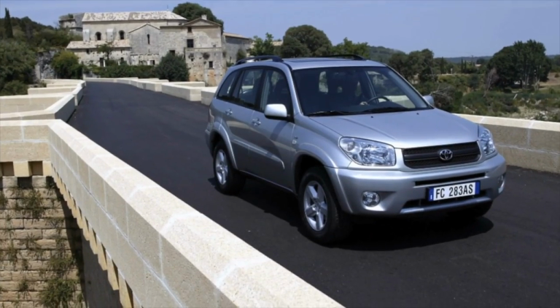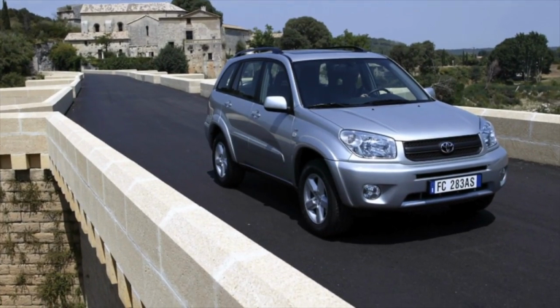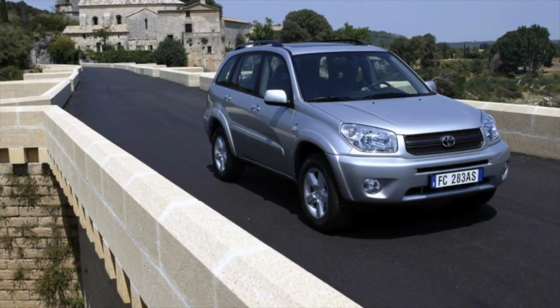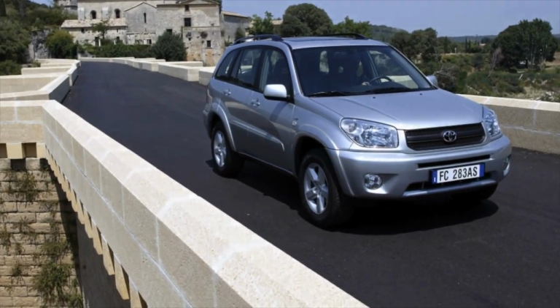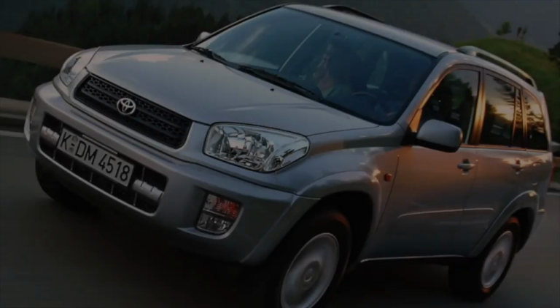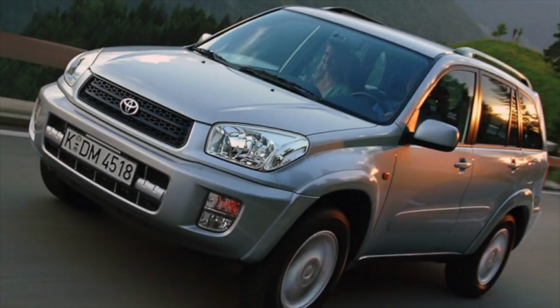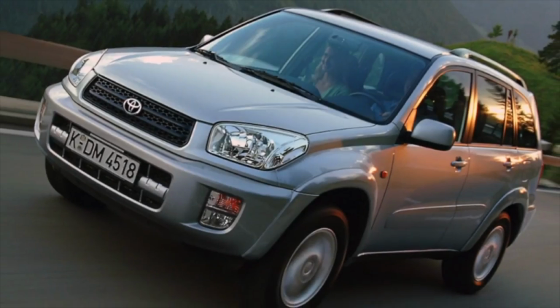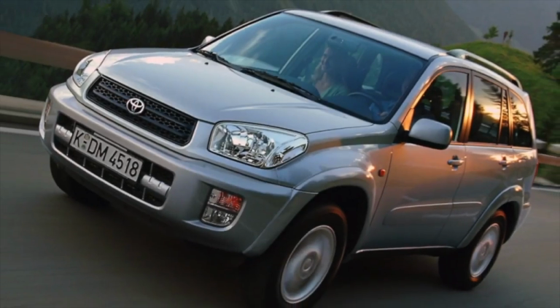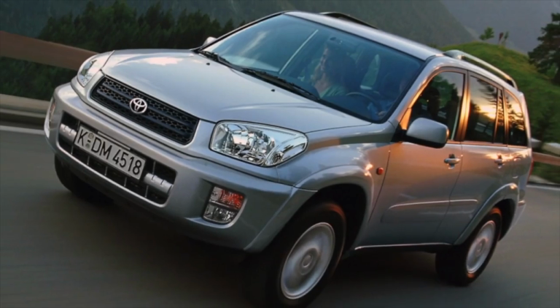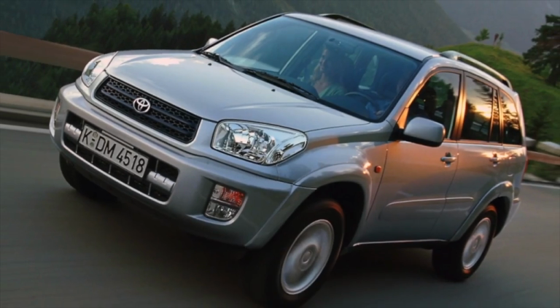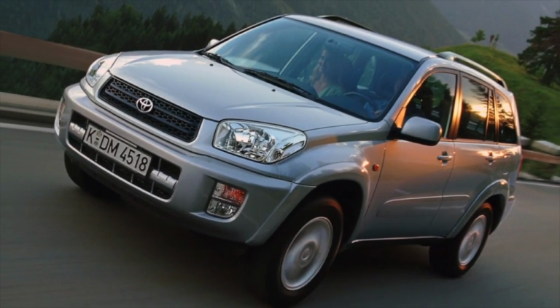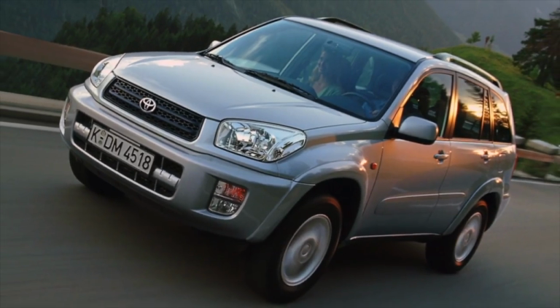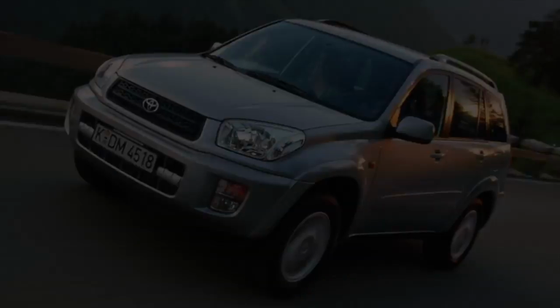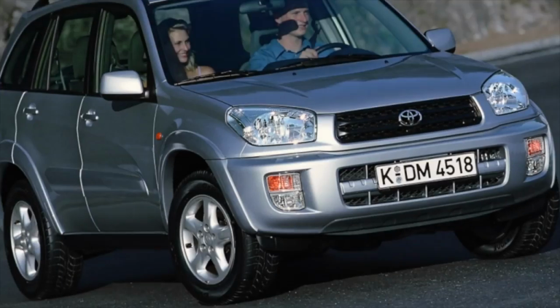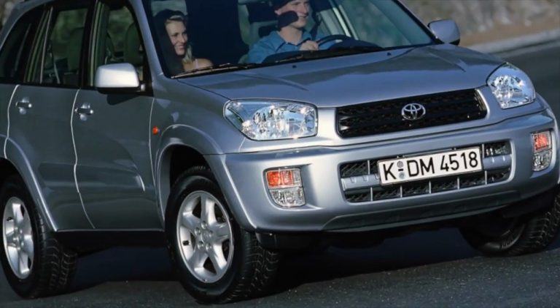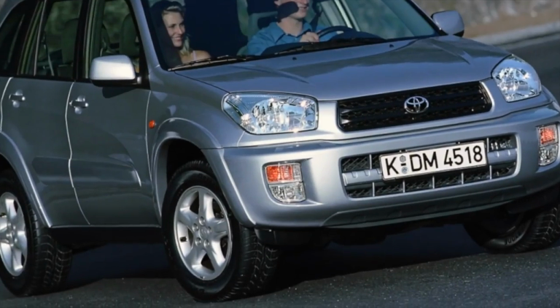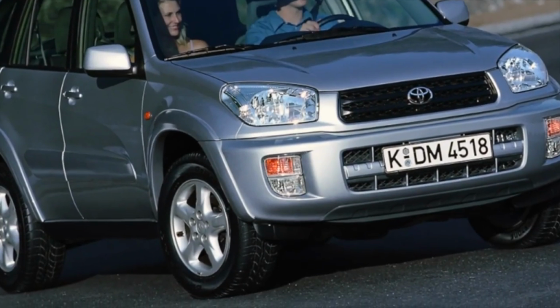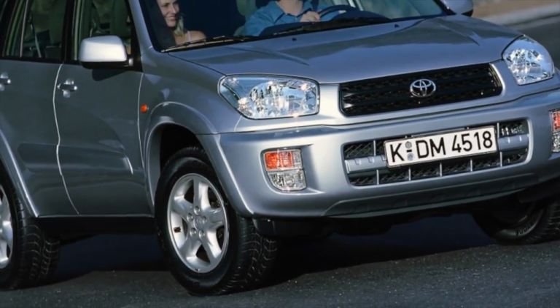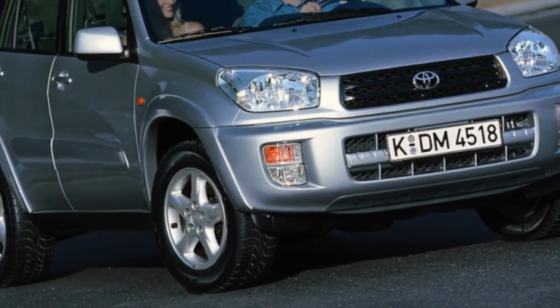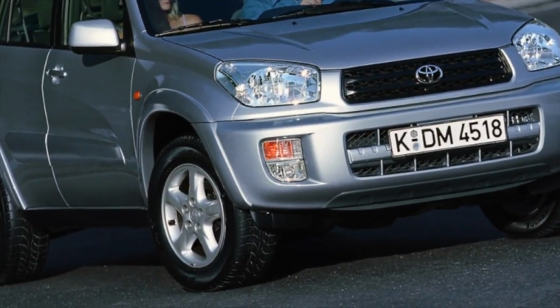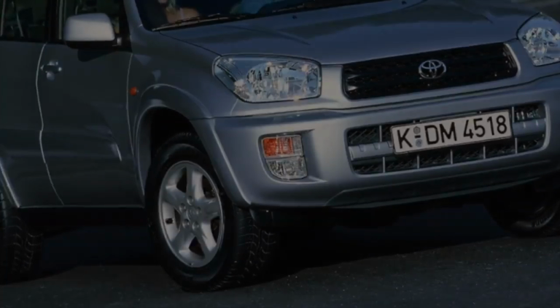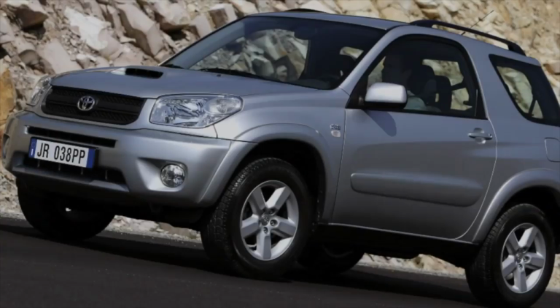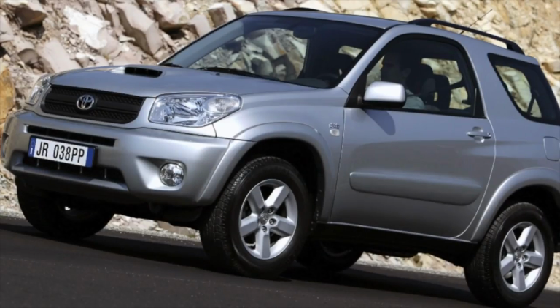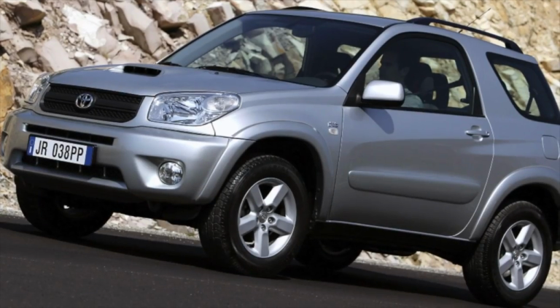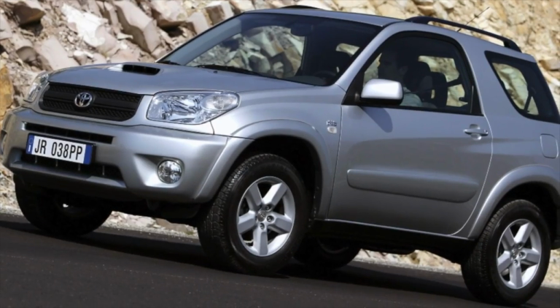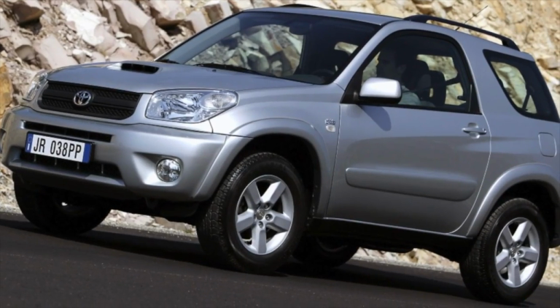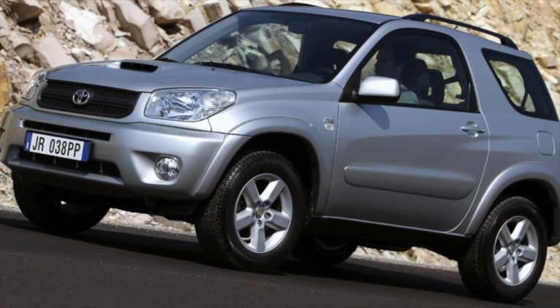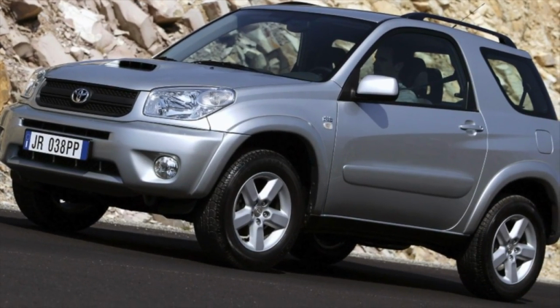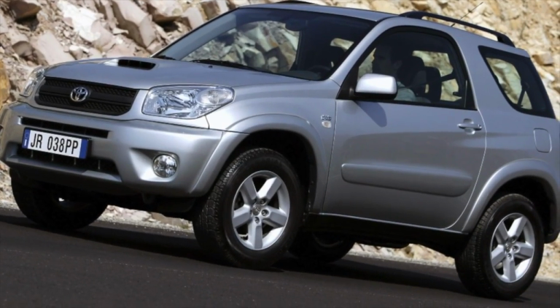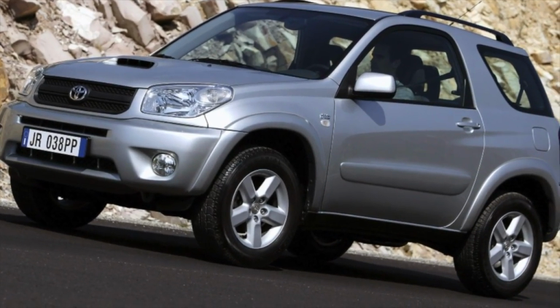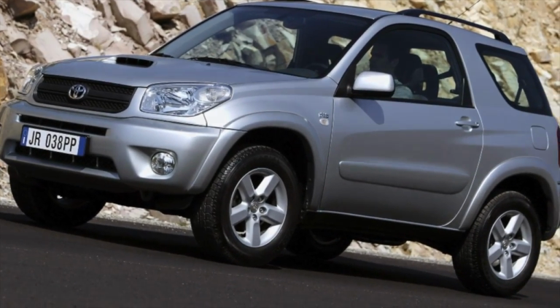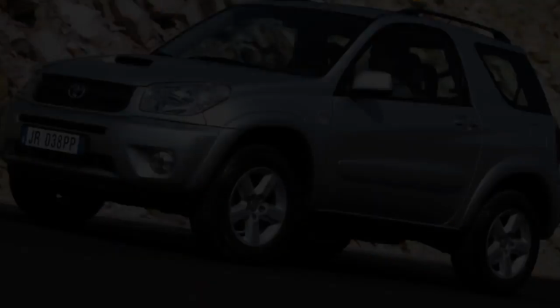On this, information about the problems of the Toyota RAV4 is exhausted. If you know more or disagree with what you heard, I am waiting for you in the comments.